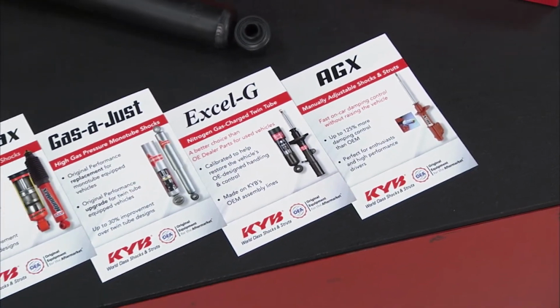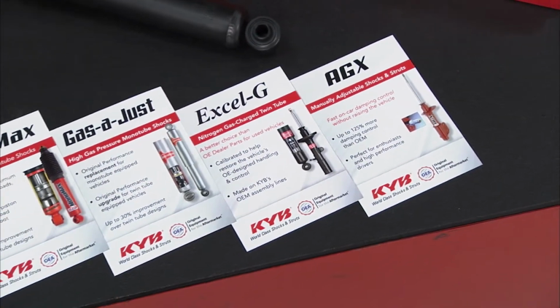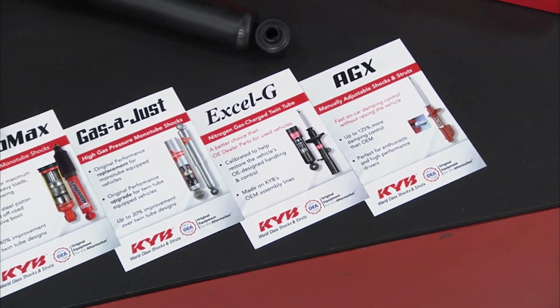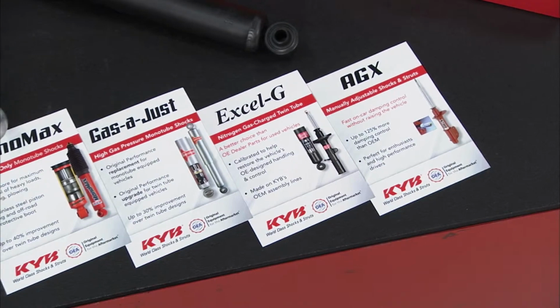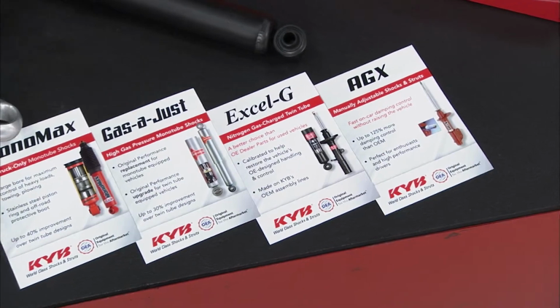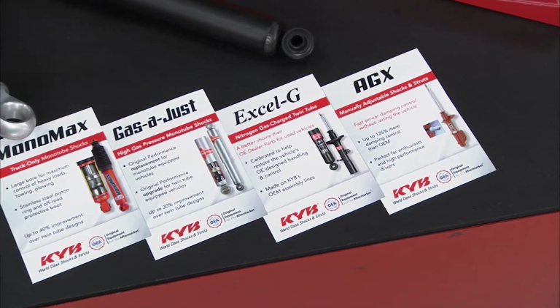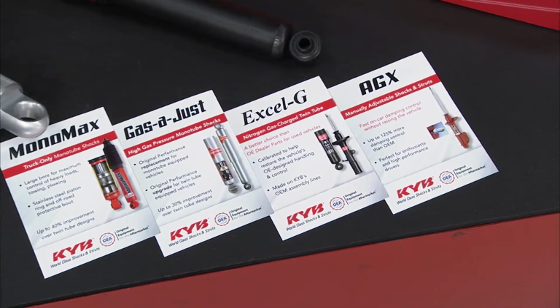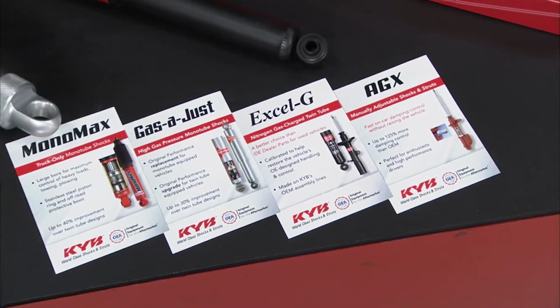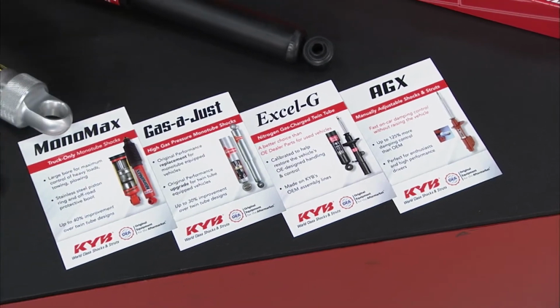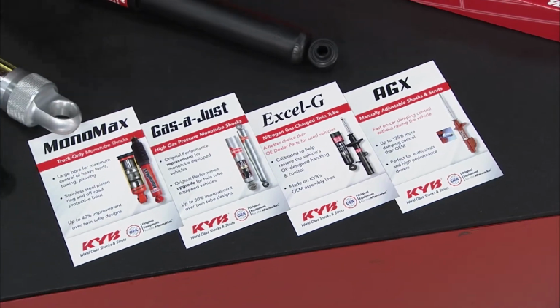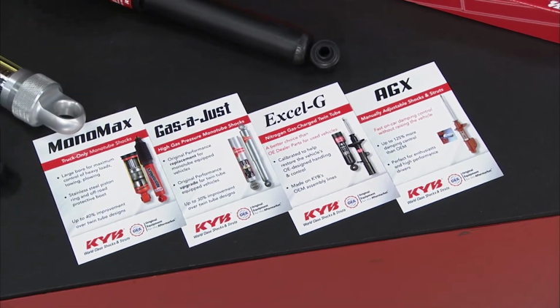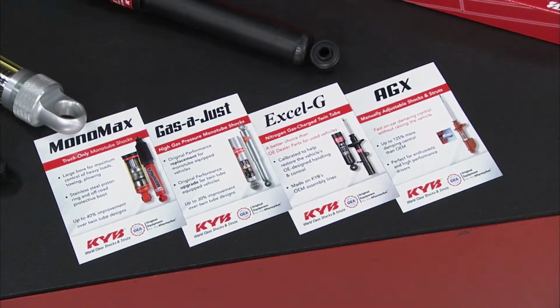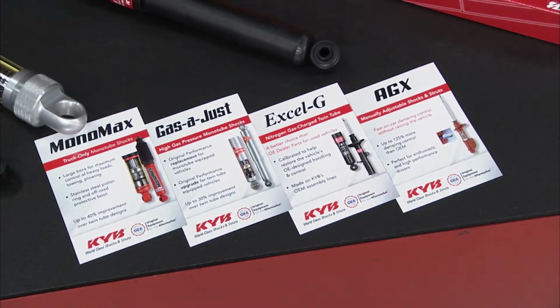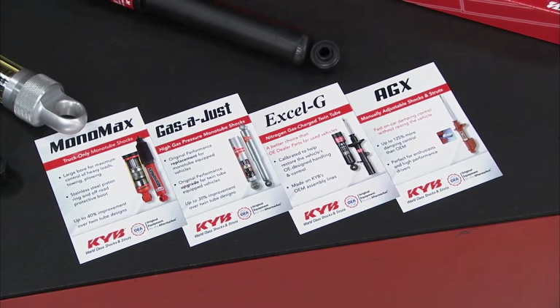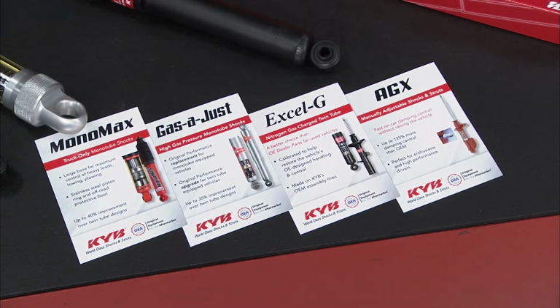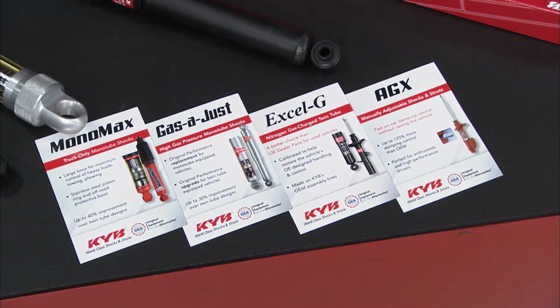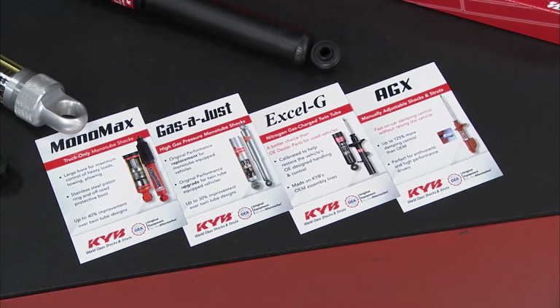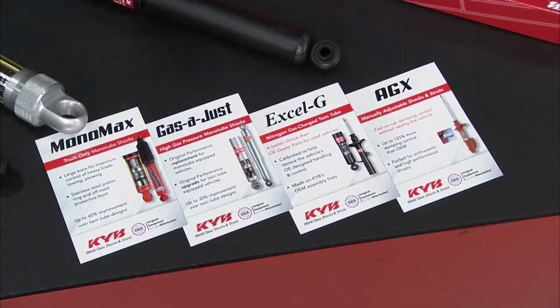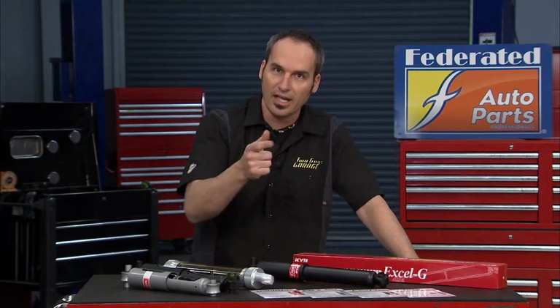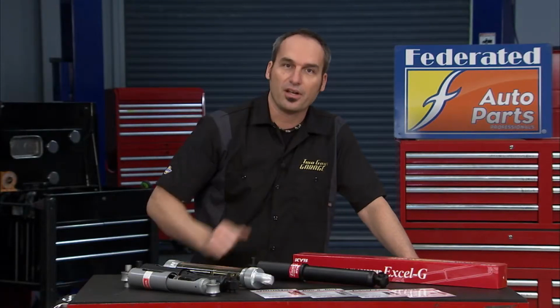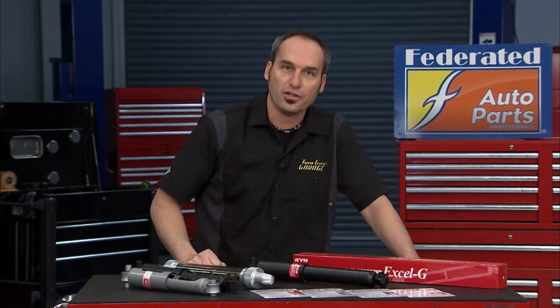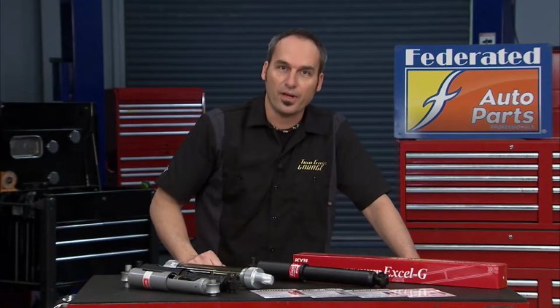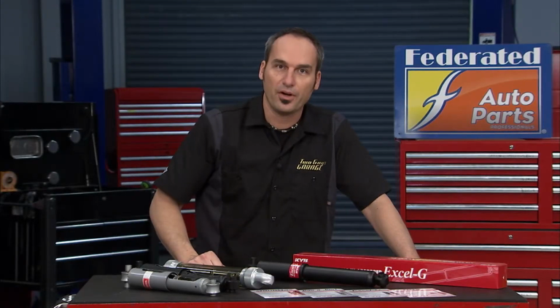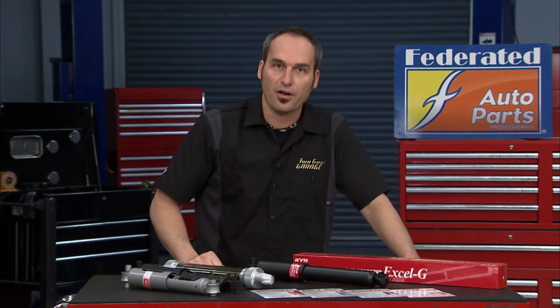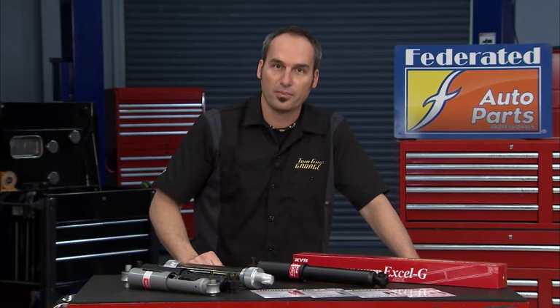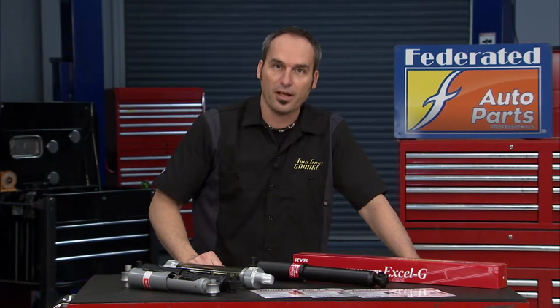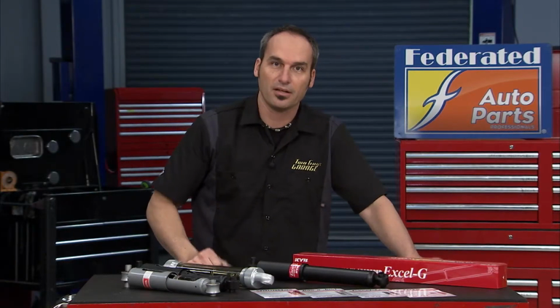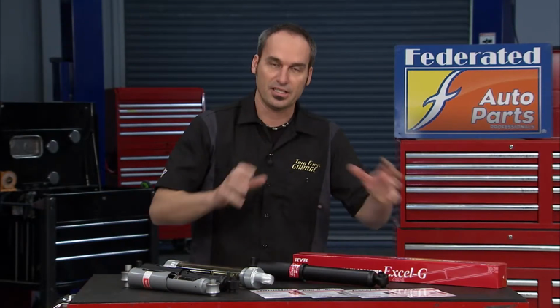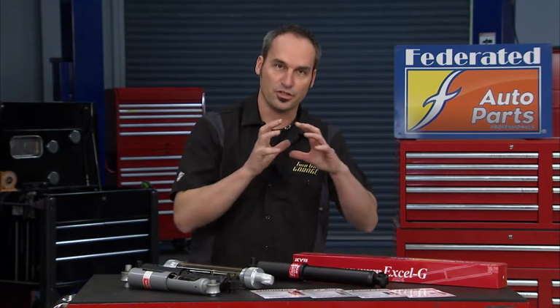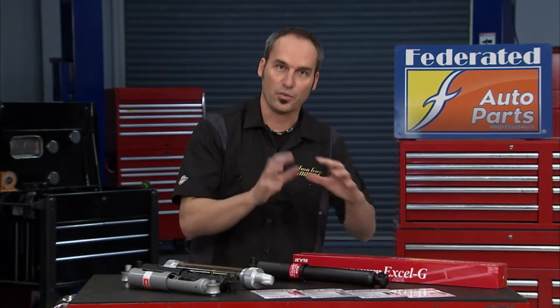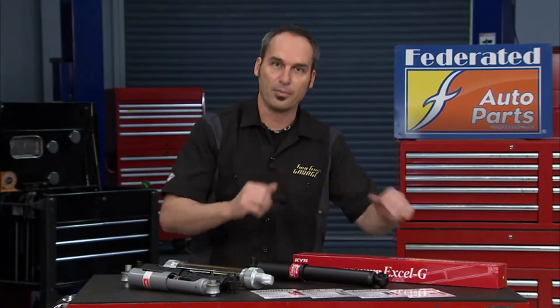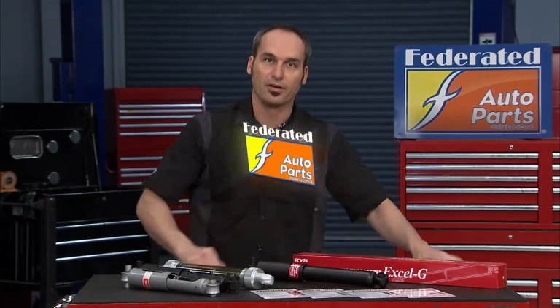So next time you need to do shocks and struts, check out KYB and talk to your Federated Auto Parts supplier to get you the right parts.